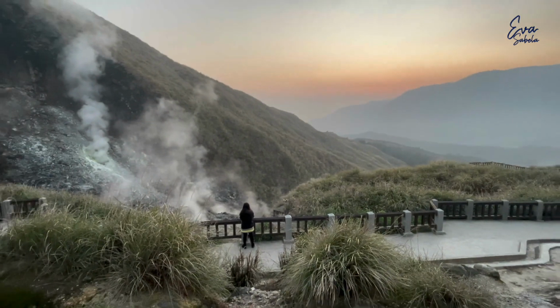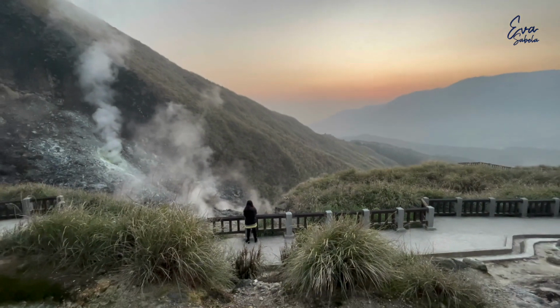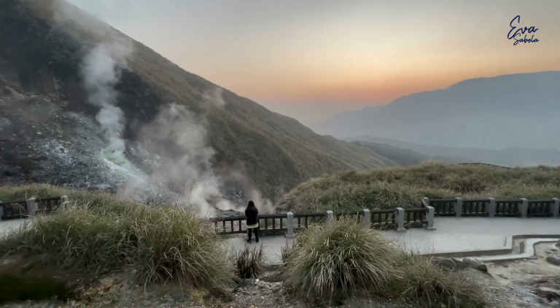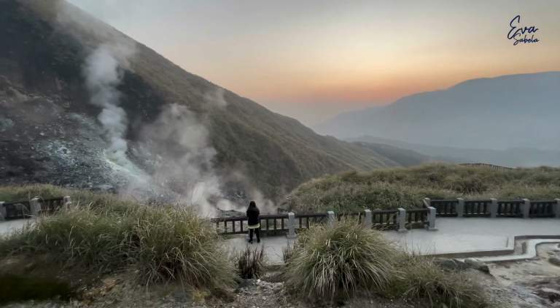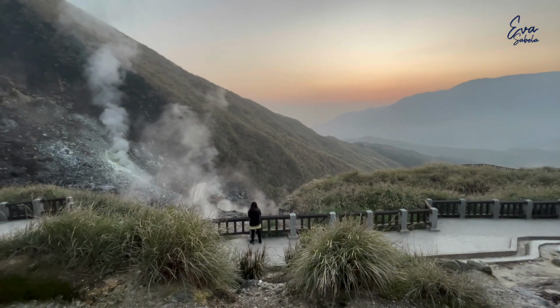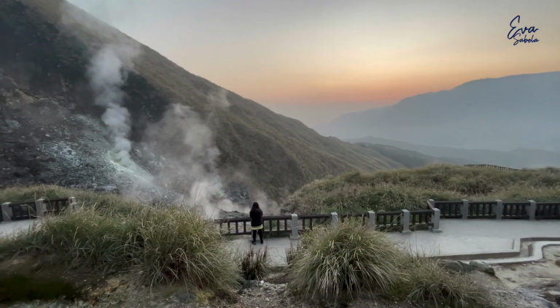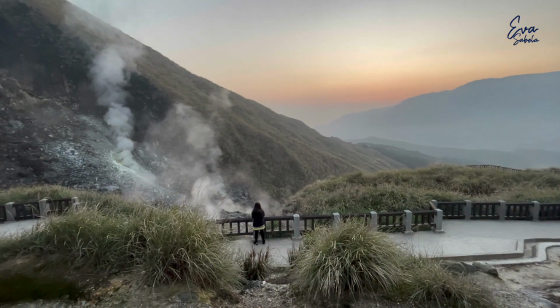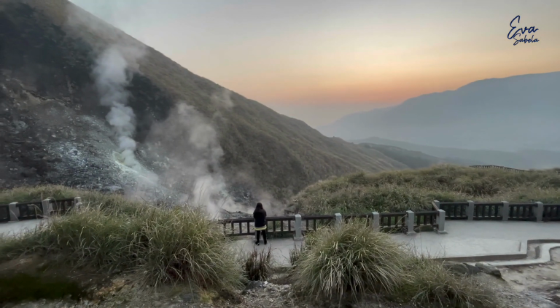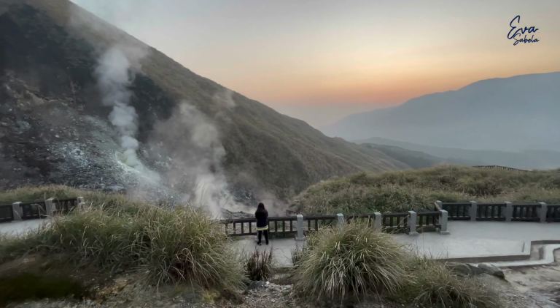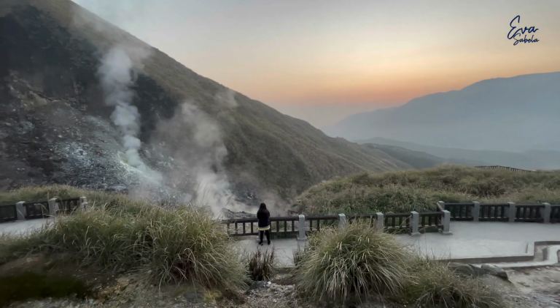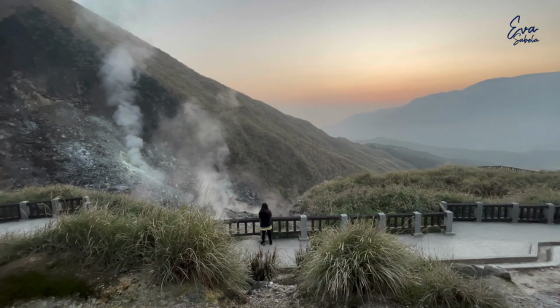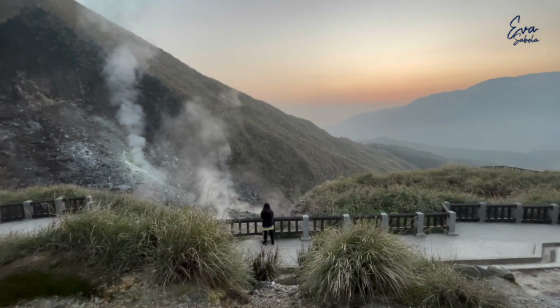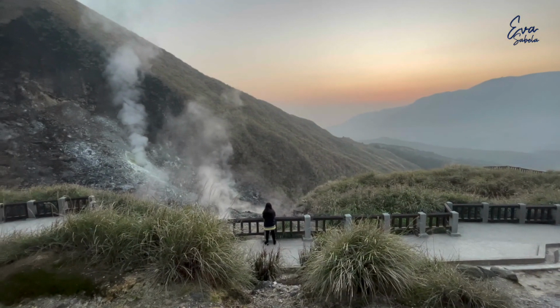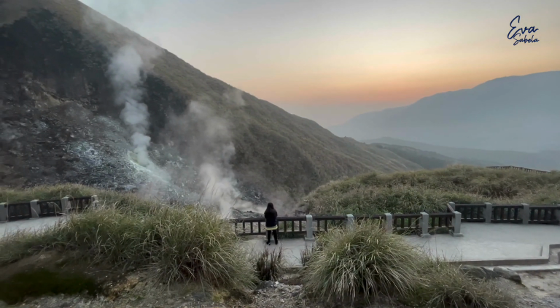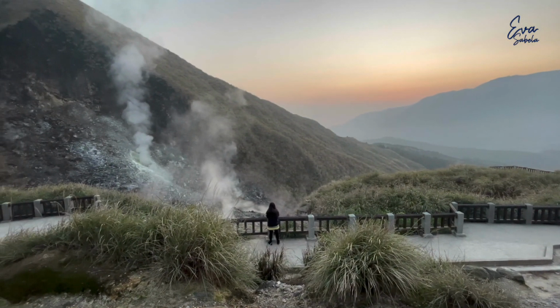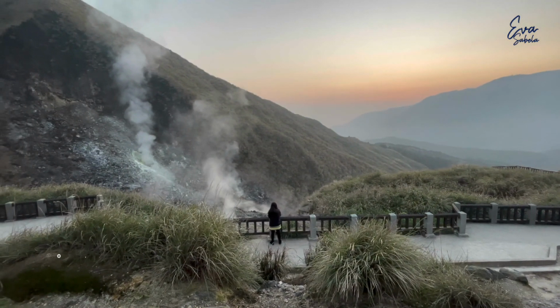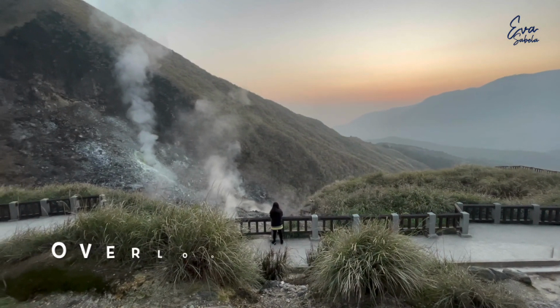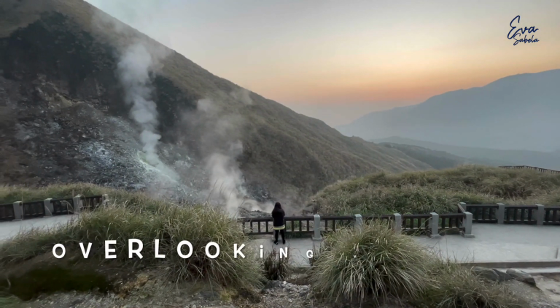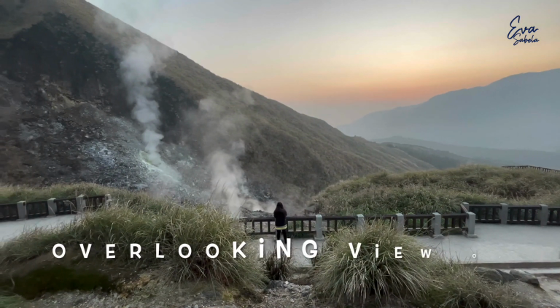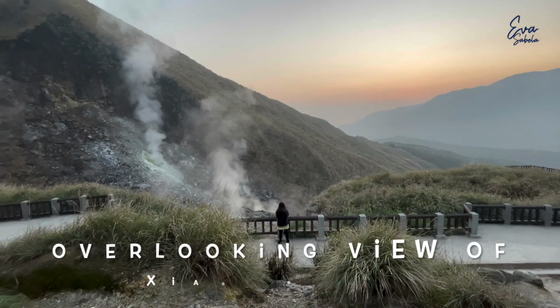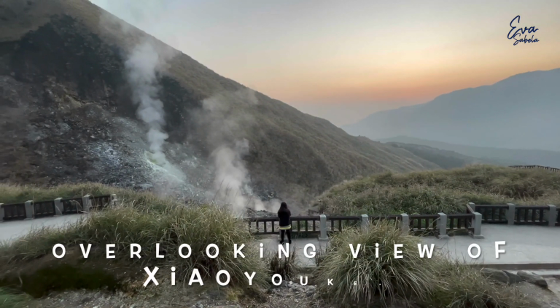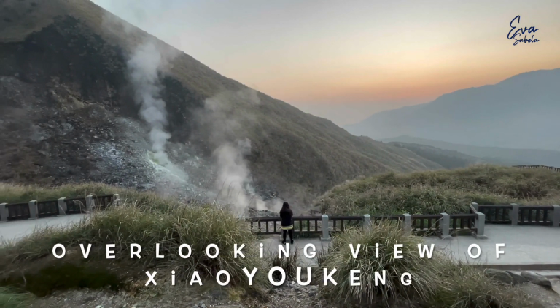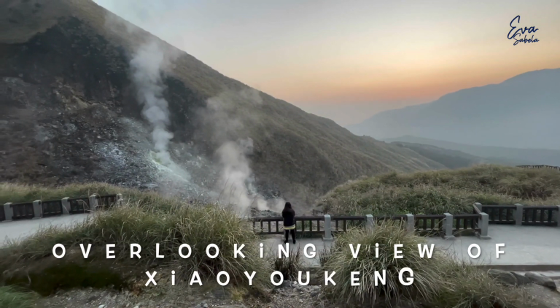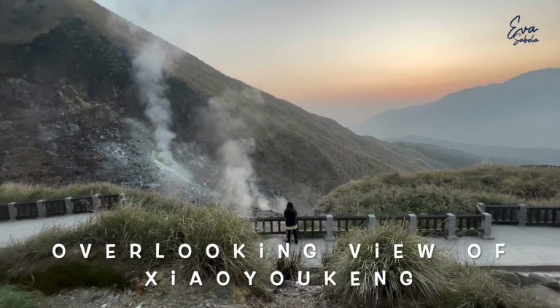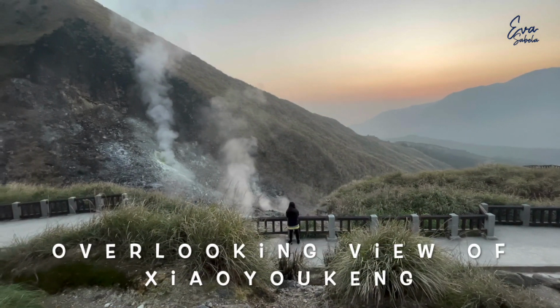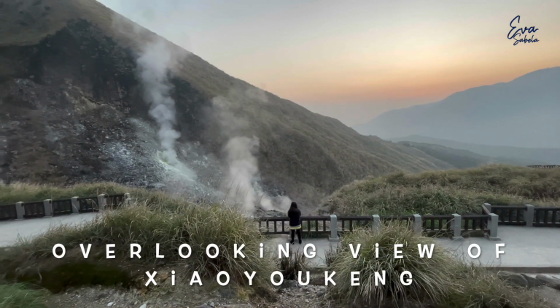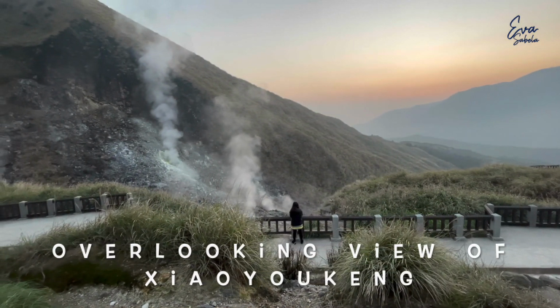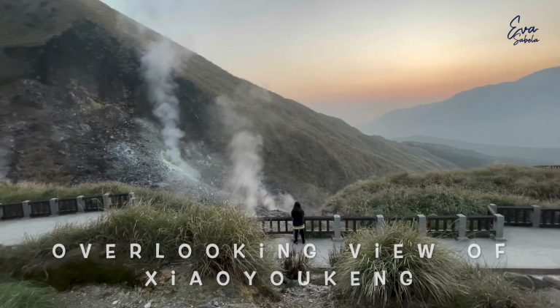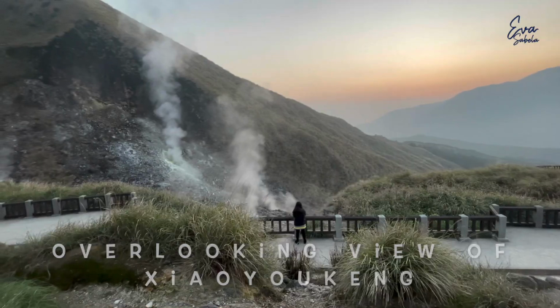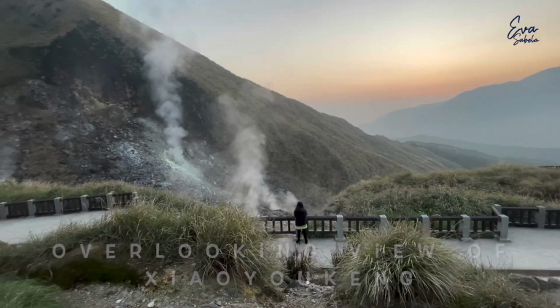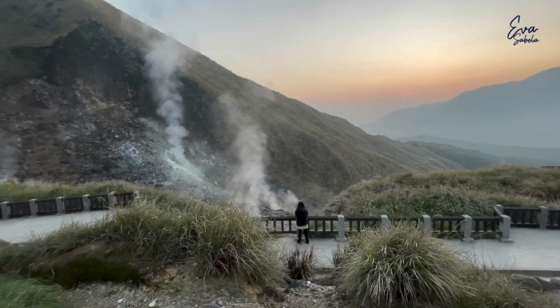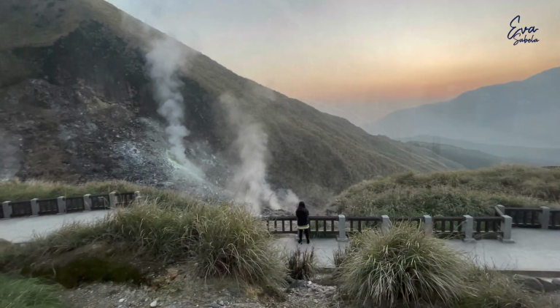In this area, you can see the overlooking view of the Xiaoyoukeng.